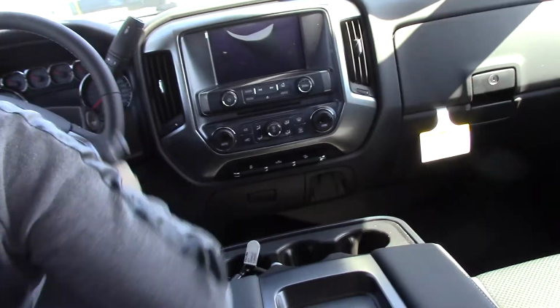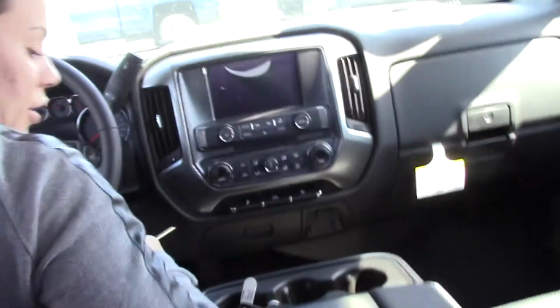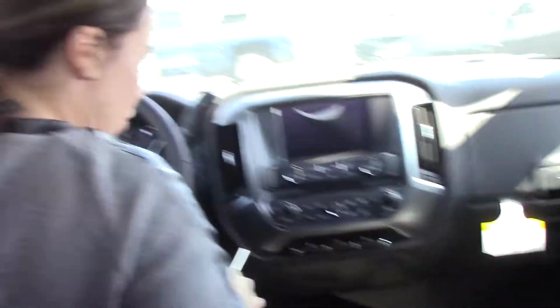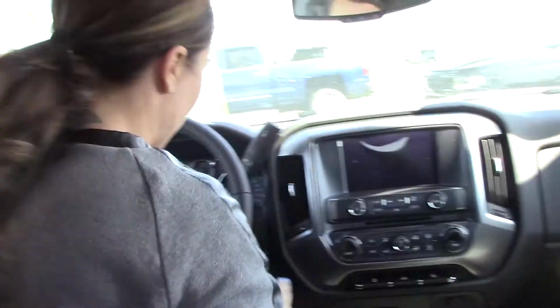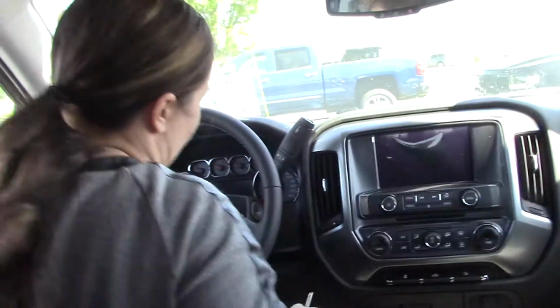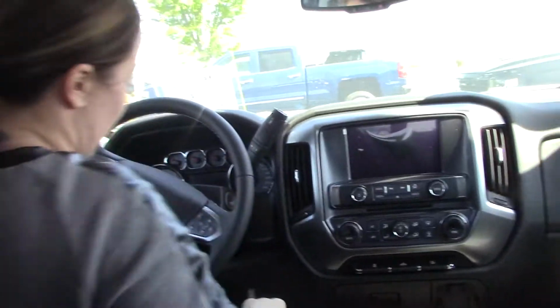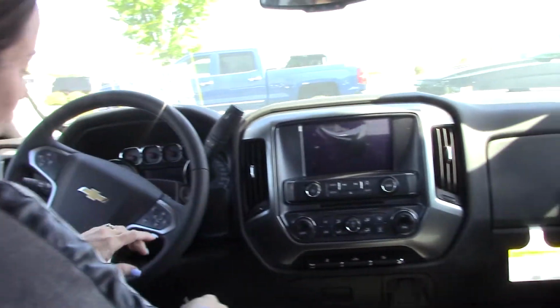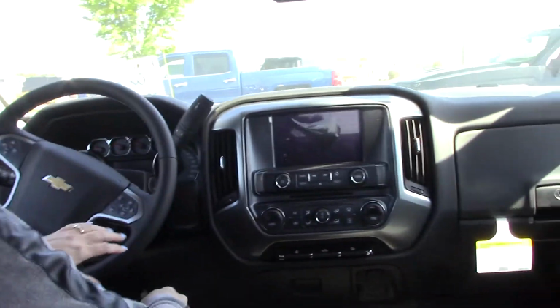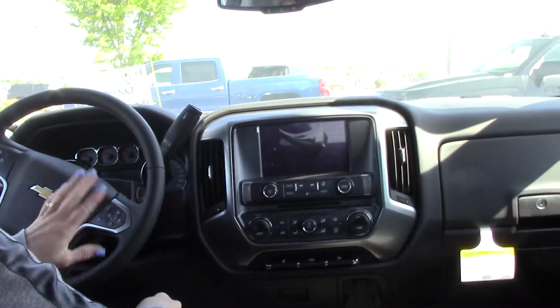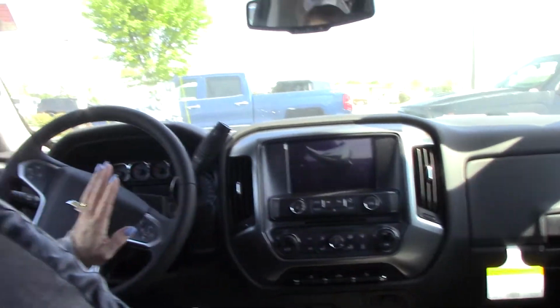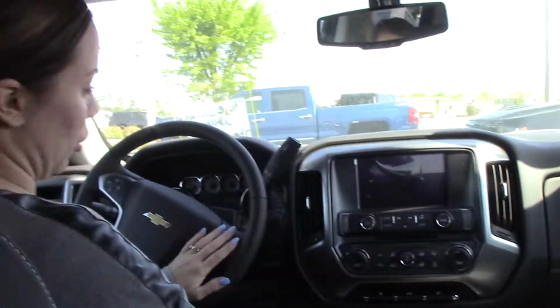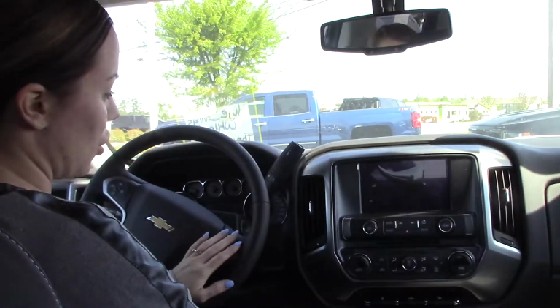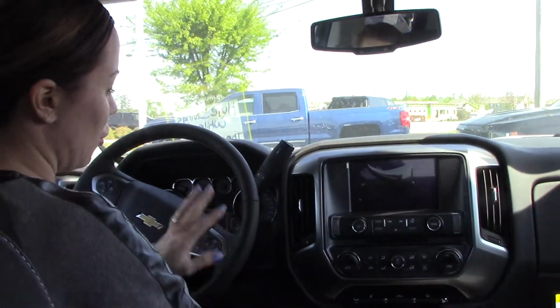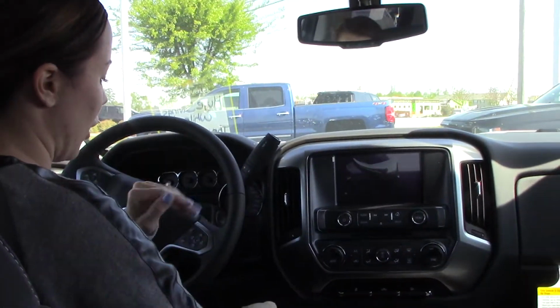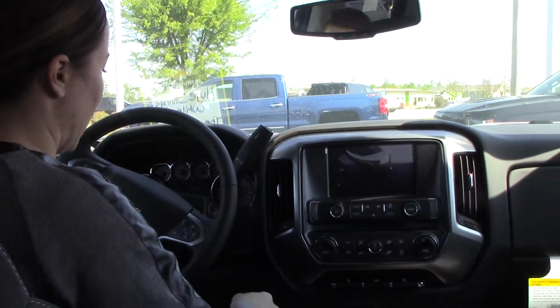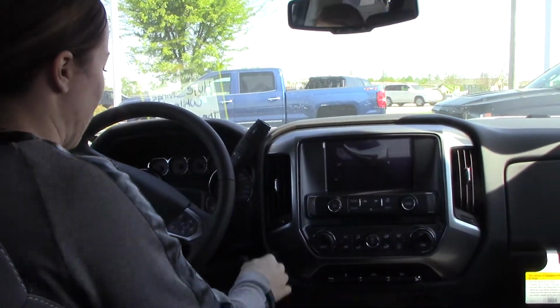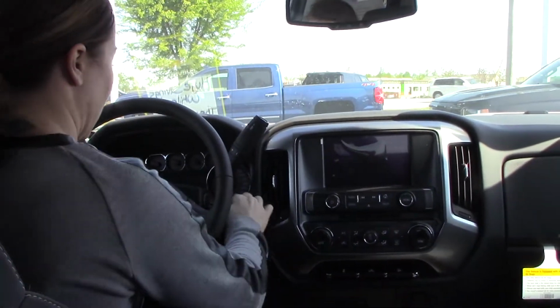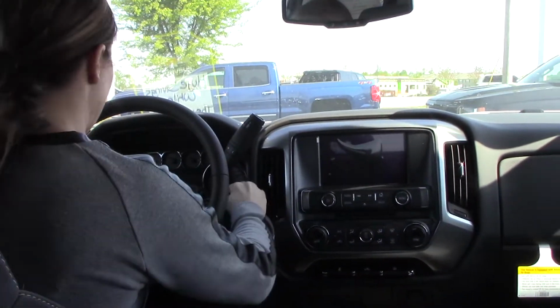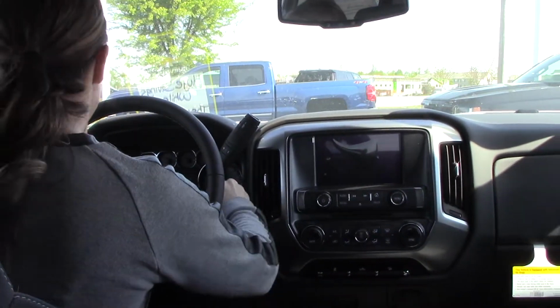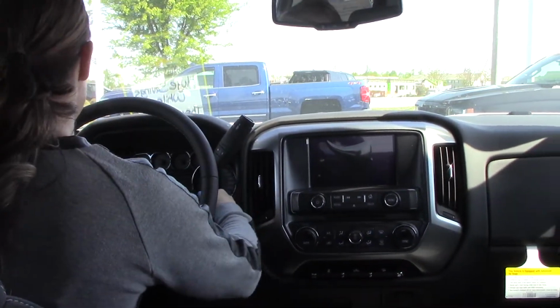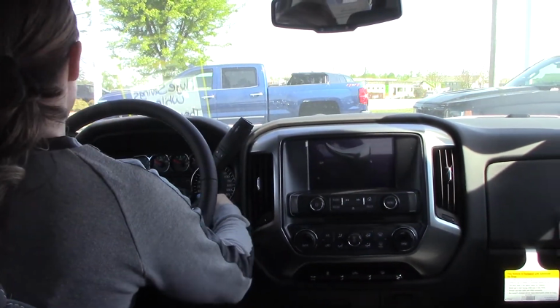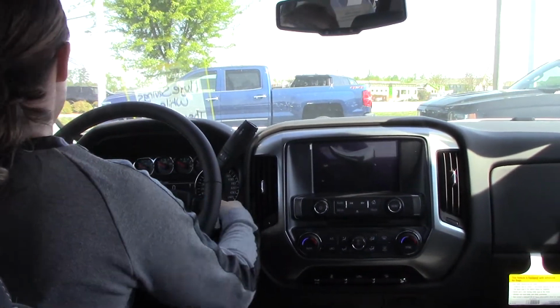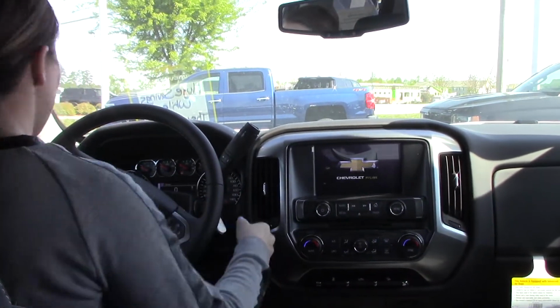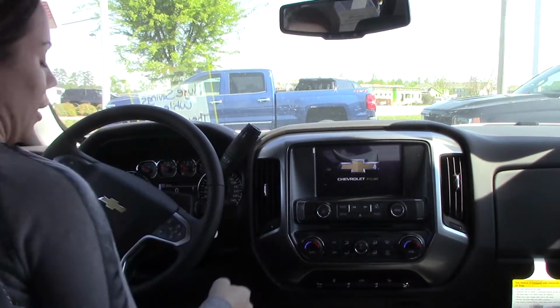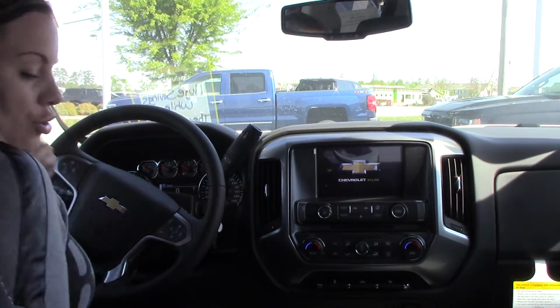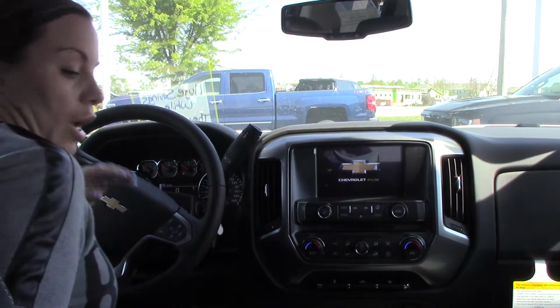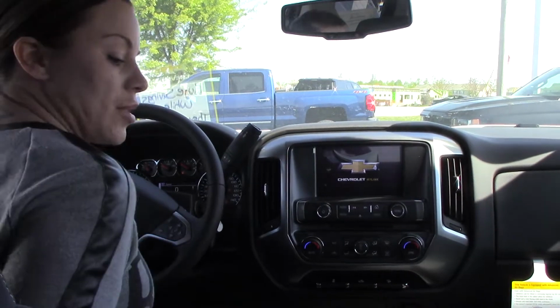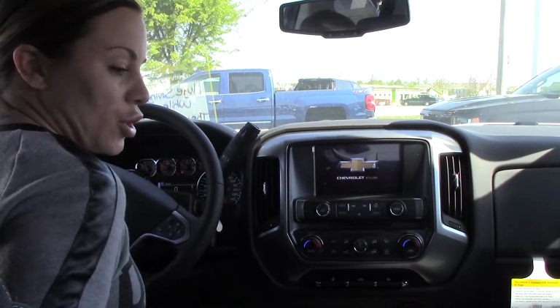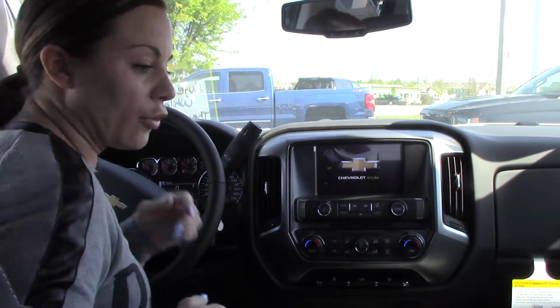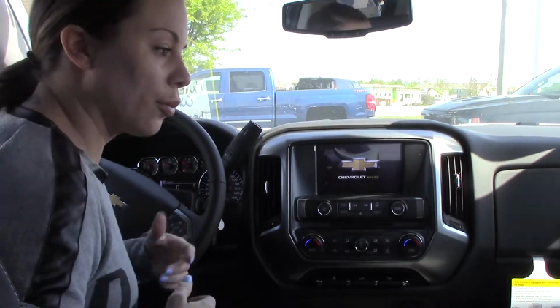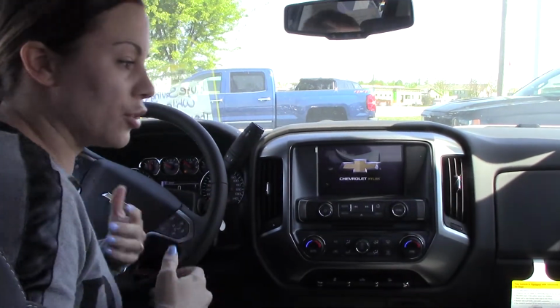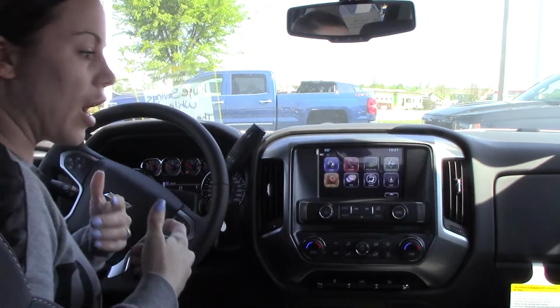This beautiful truck does have your Bluetooth, Chevrolet MyLink, OnStar. It does switch over to four-wheel drive.